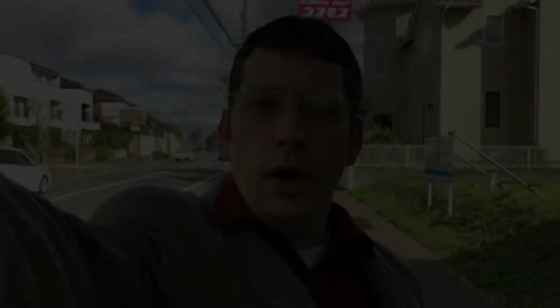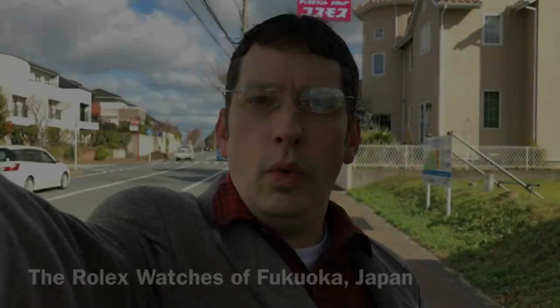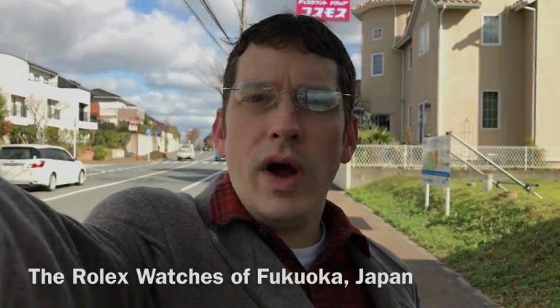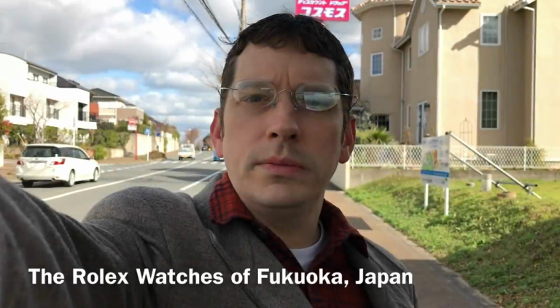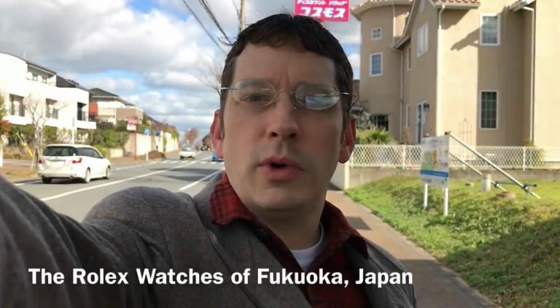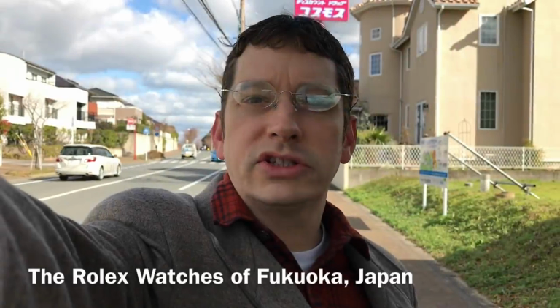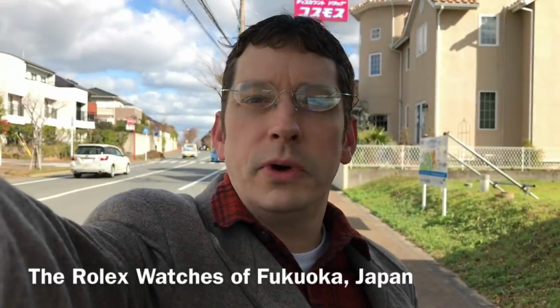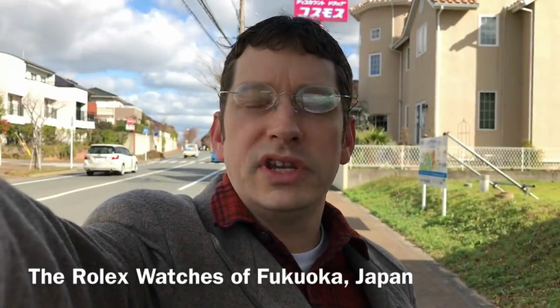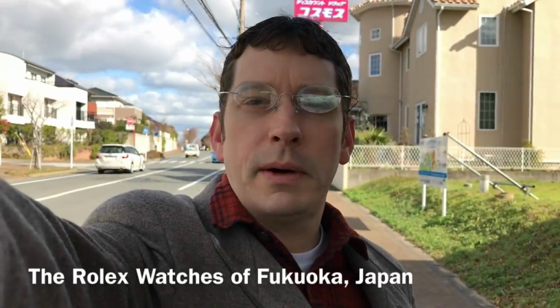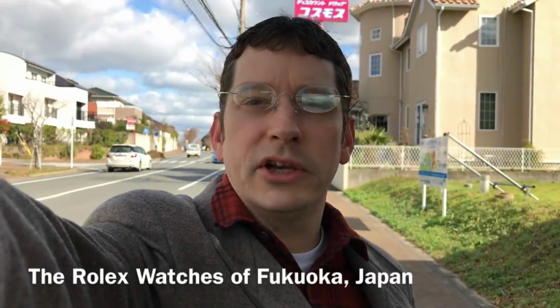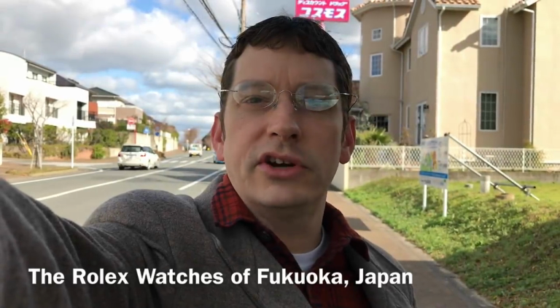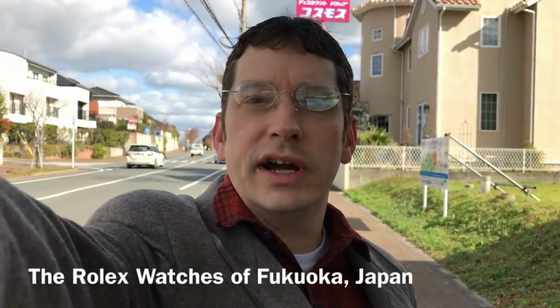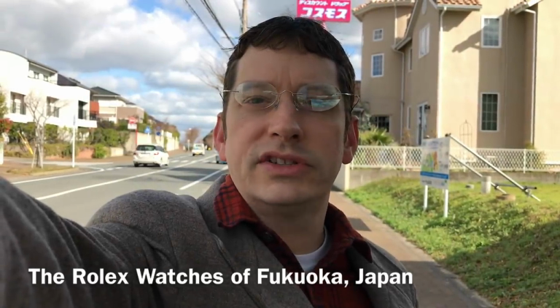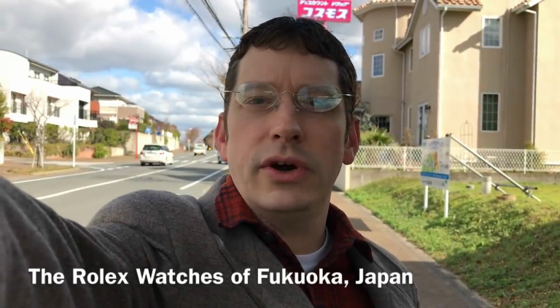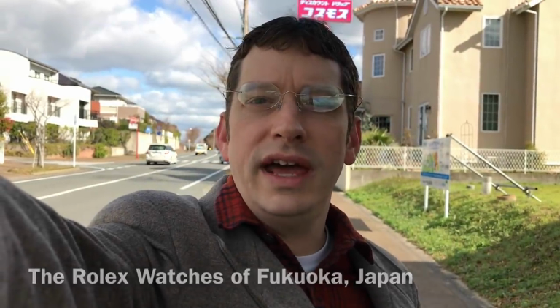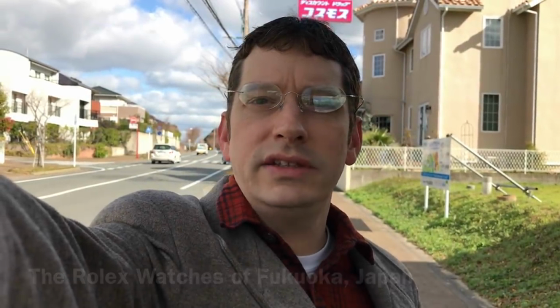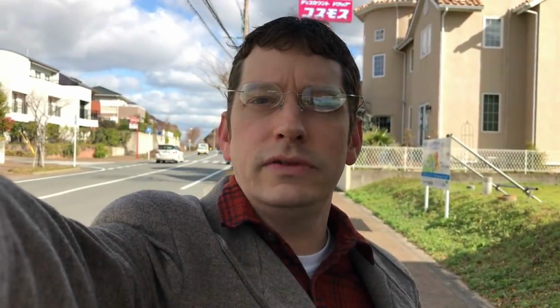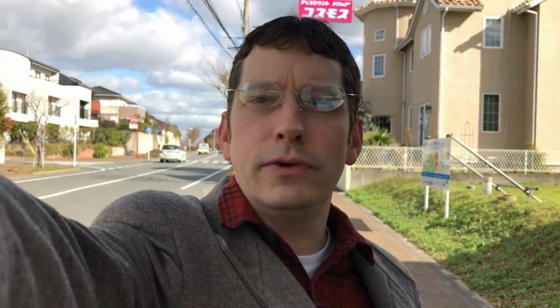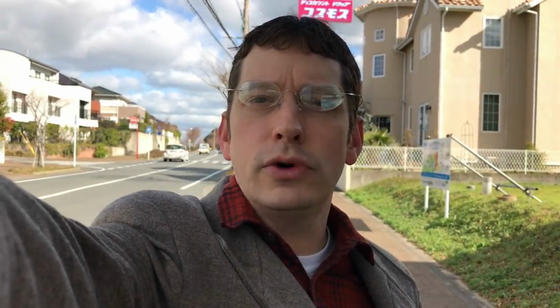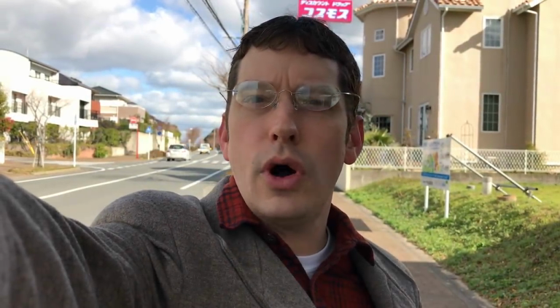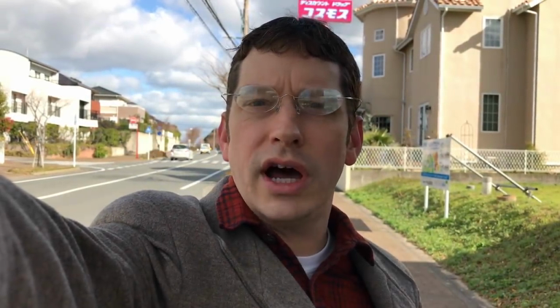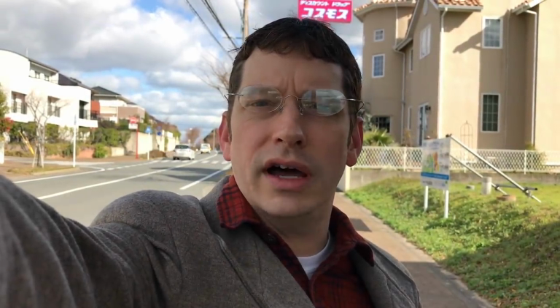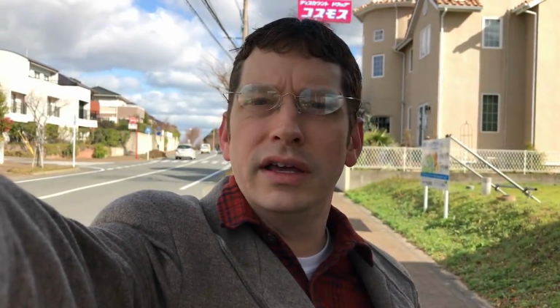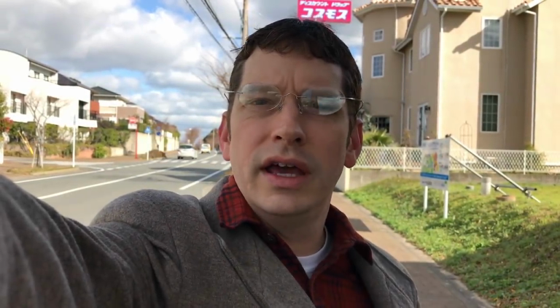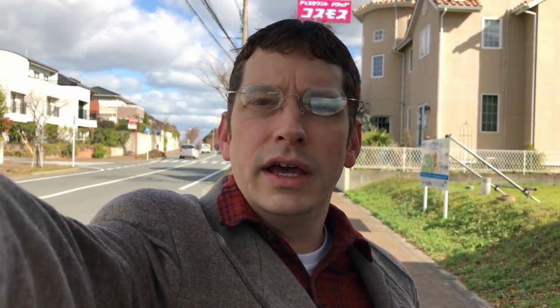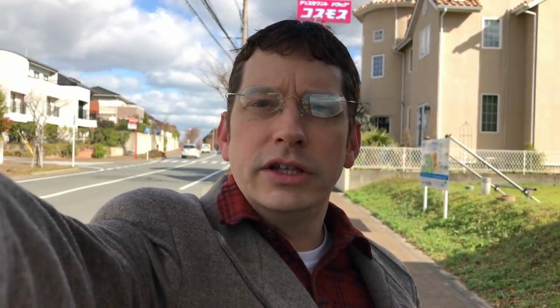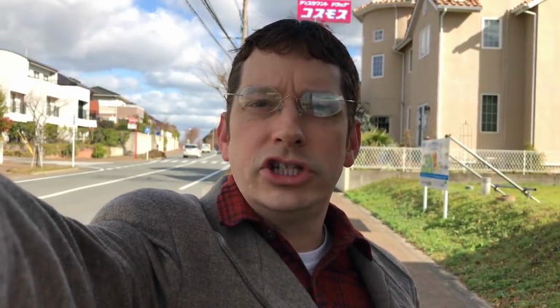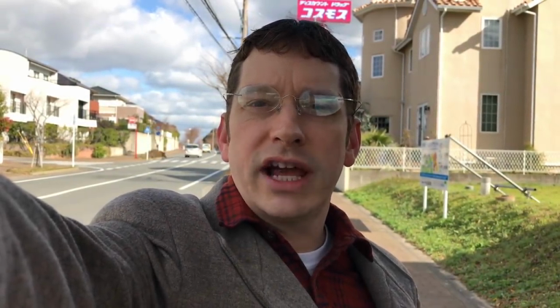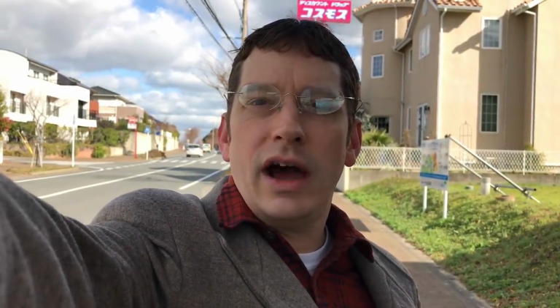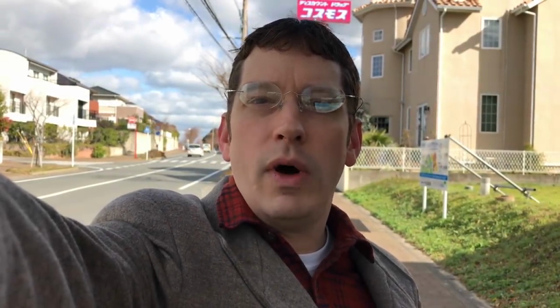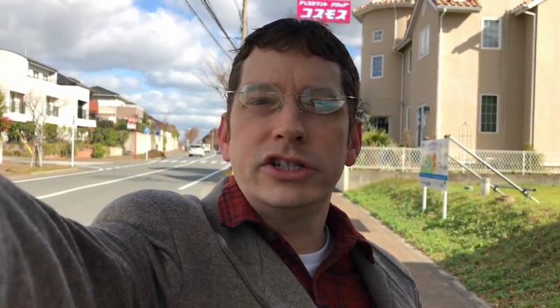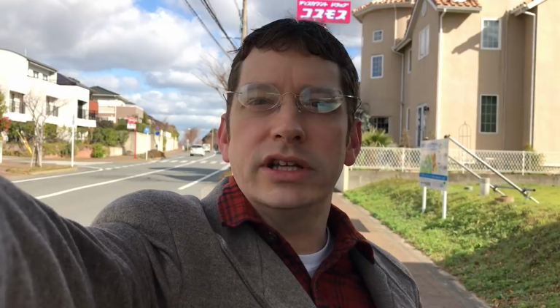Welcome to Watch Symposium. I'm Austin. Headed to Fukuoka to check out watches.